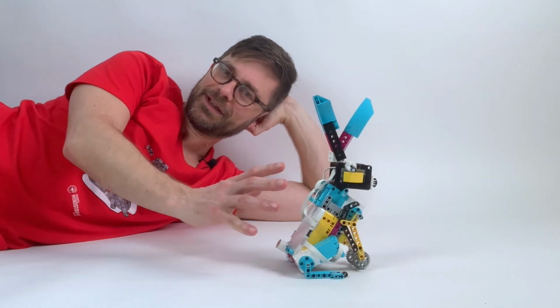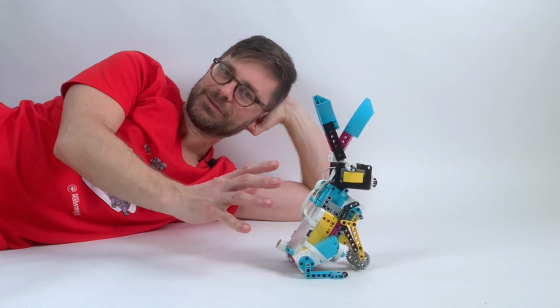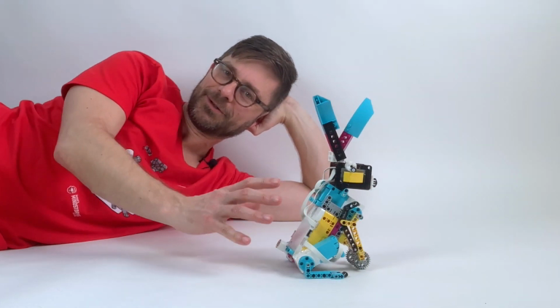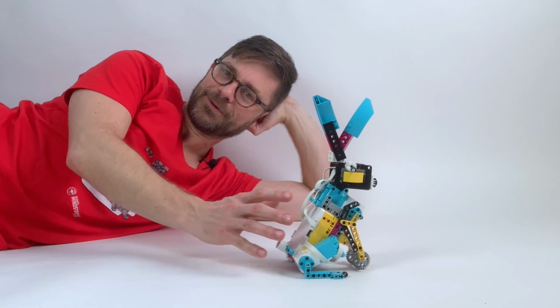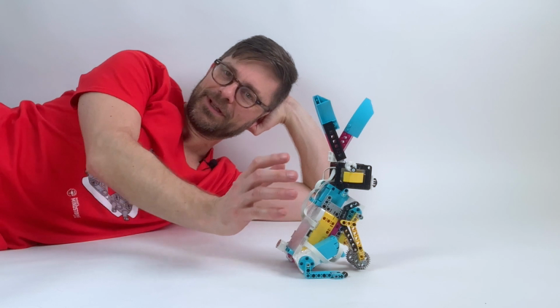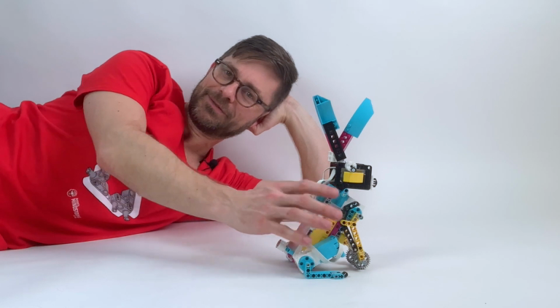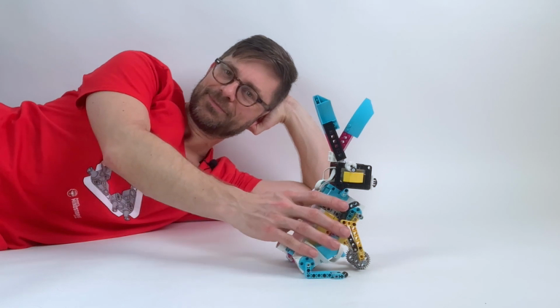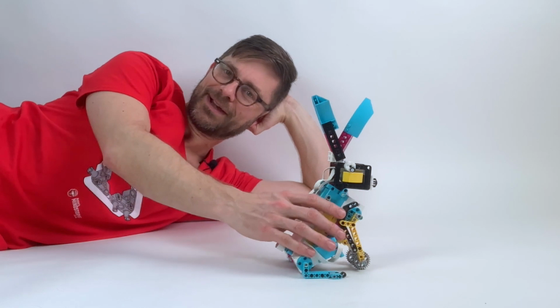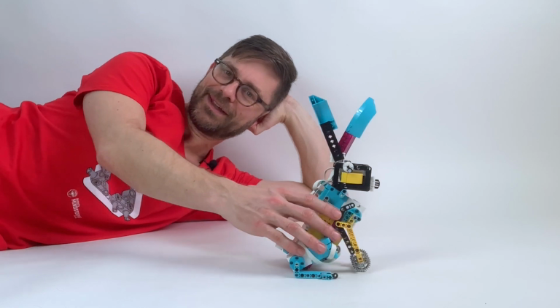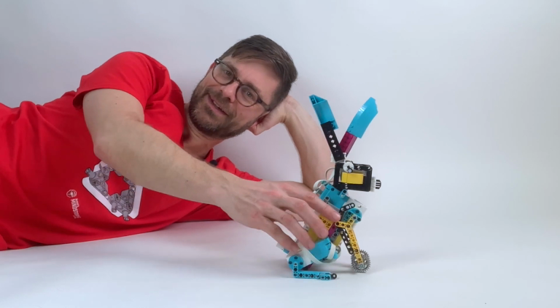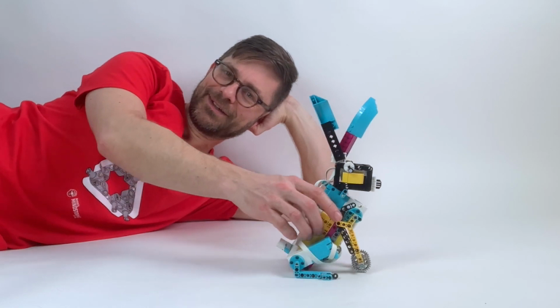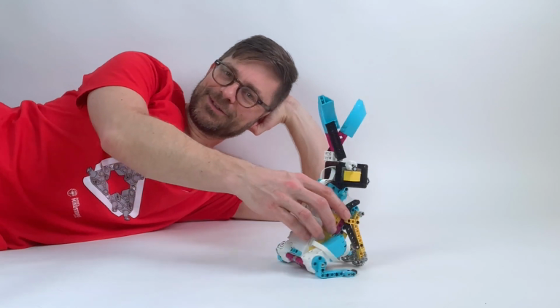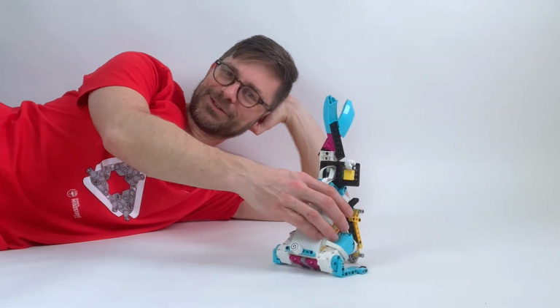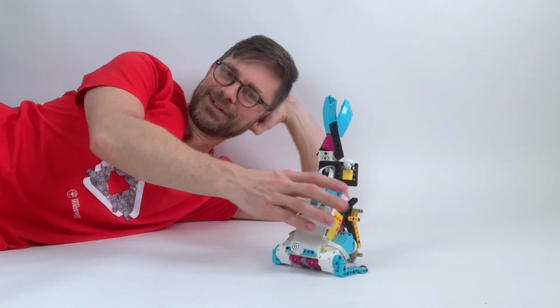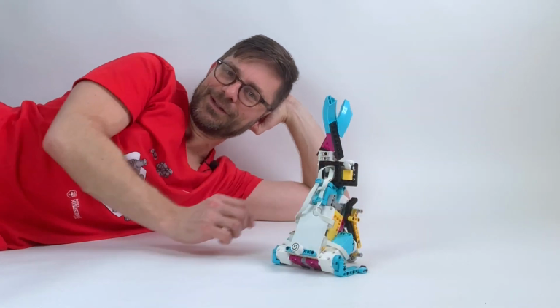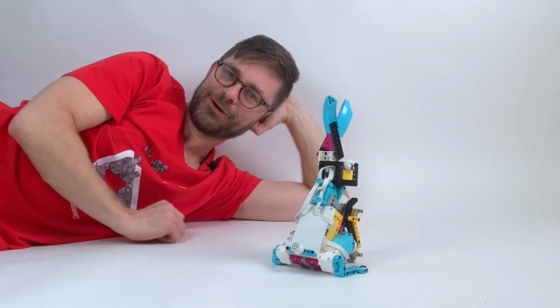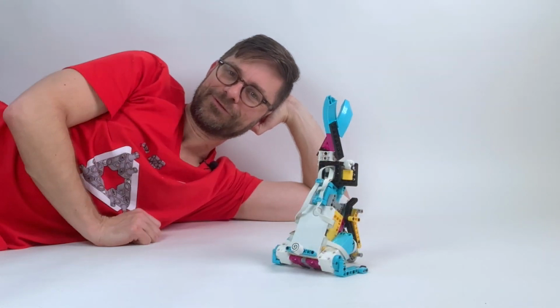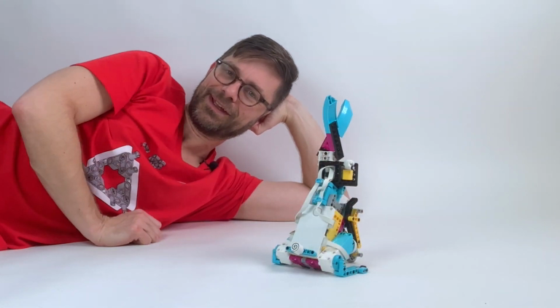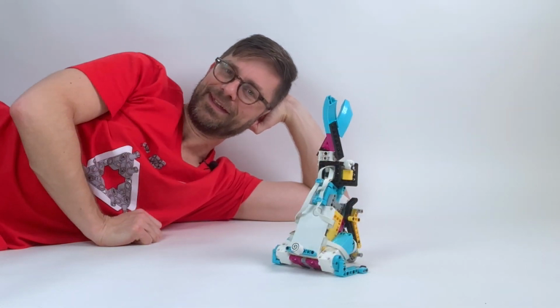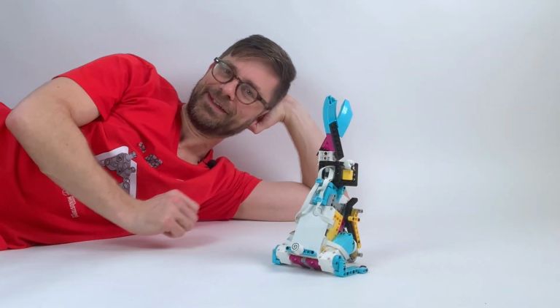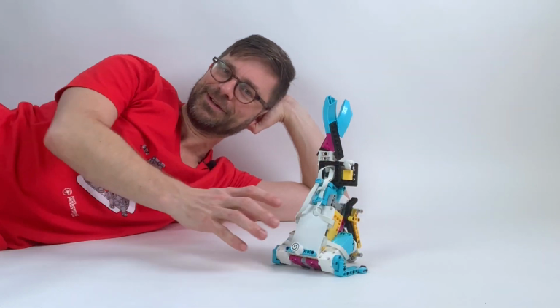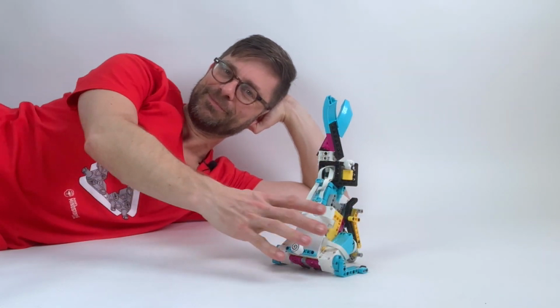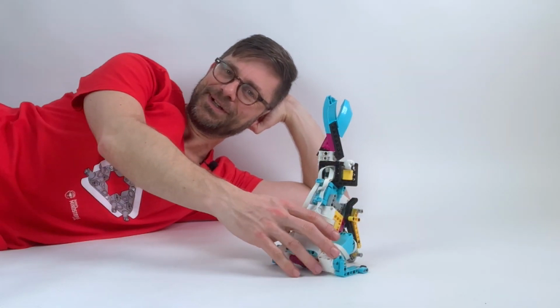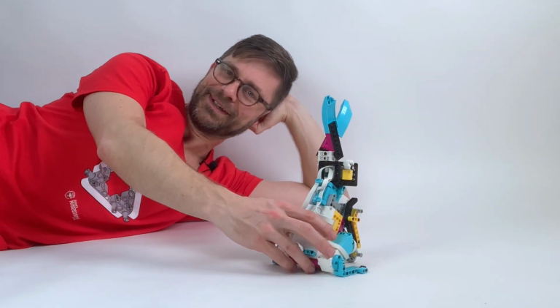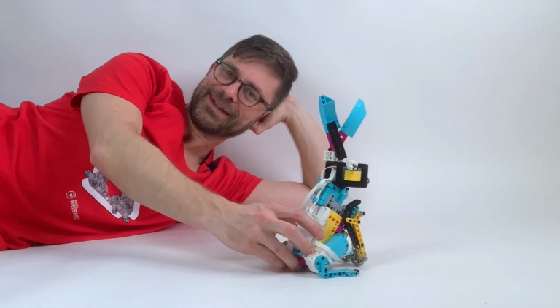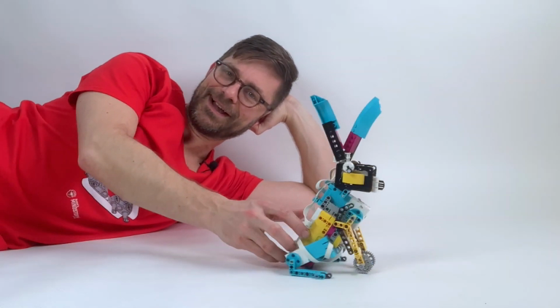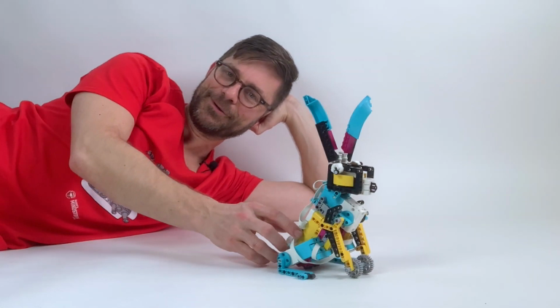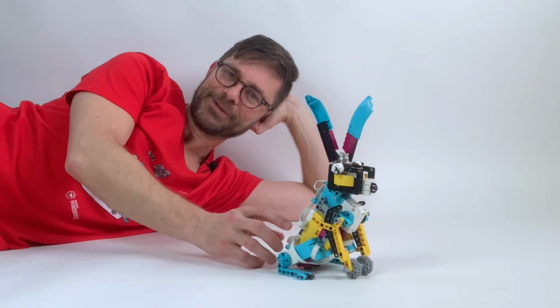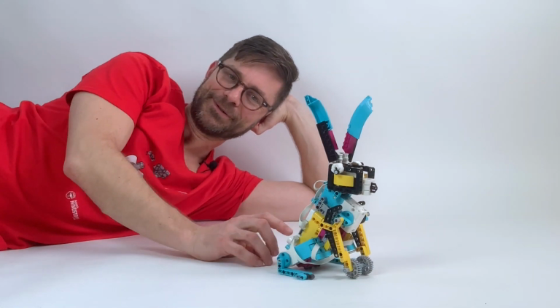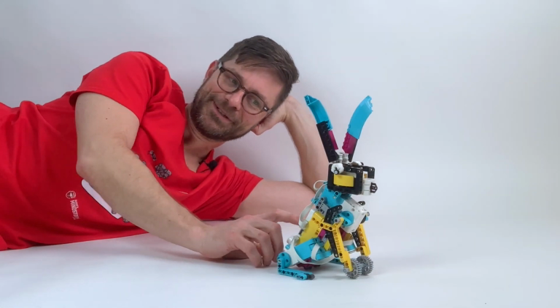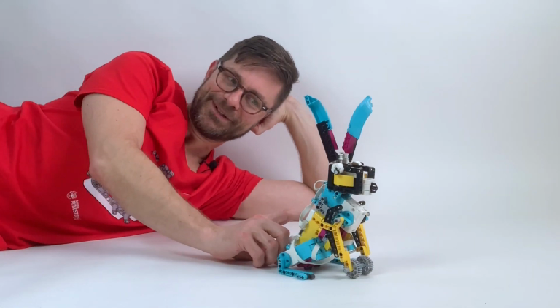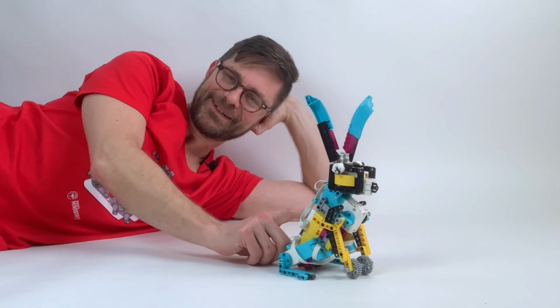So here is my study of a bunny. Hope you enjoy it.